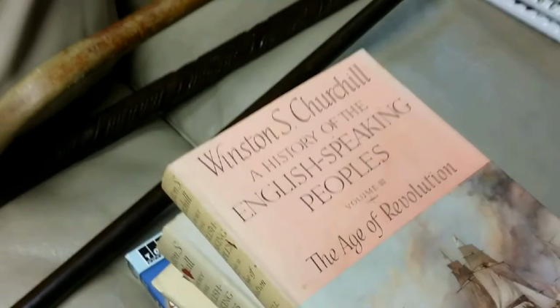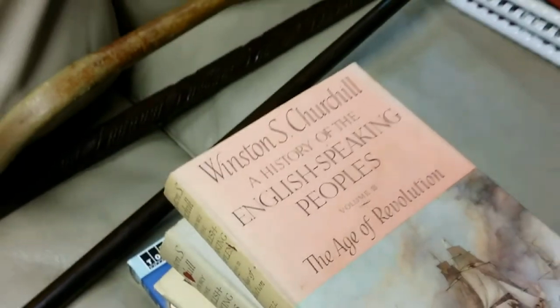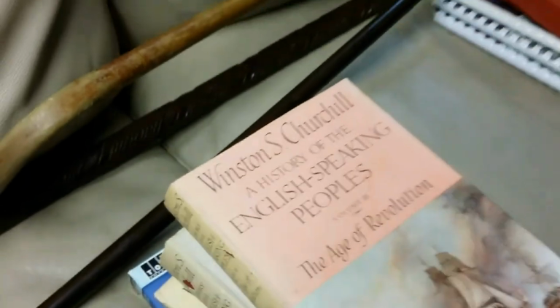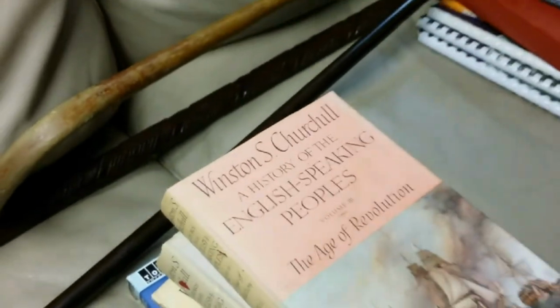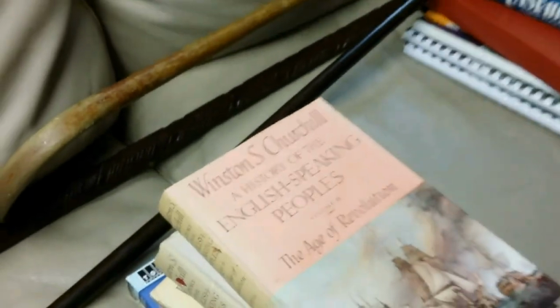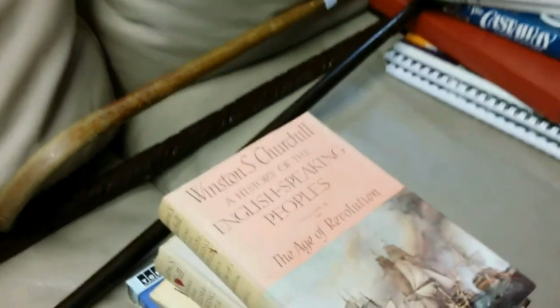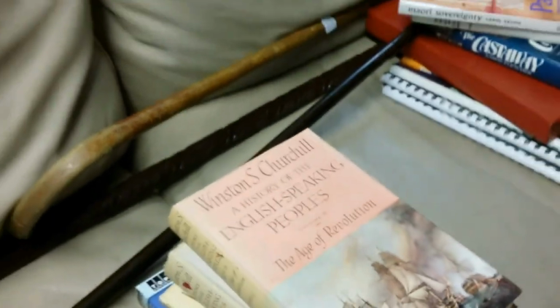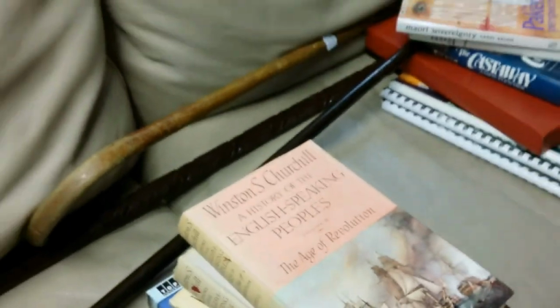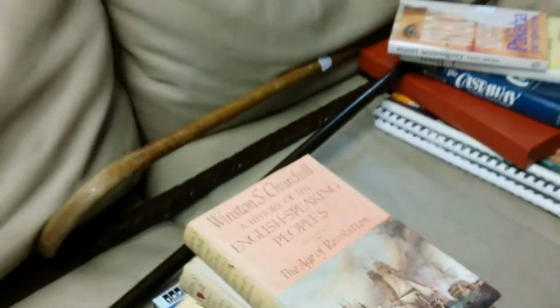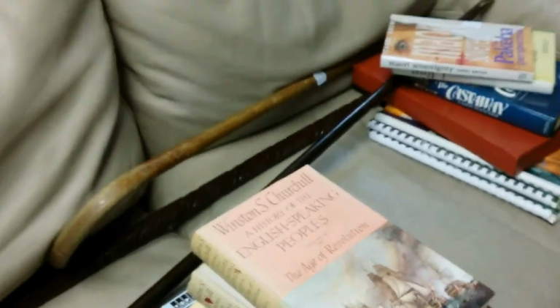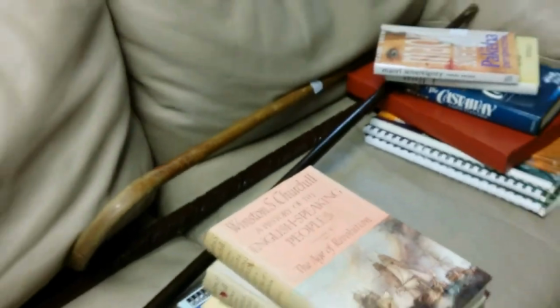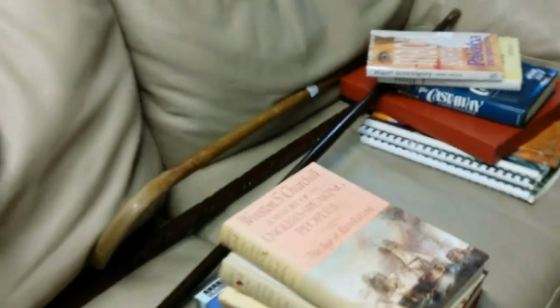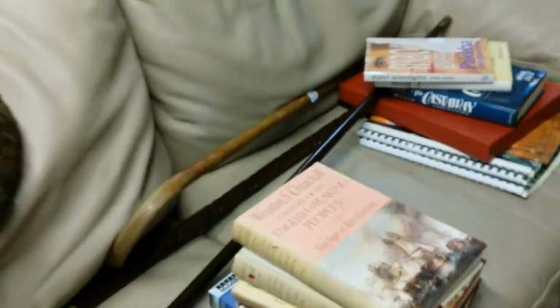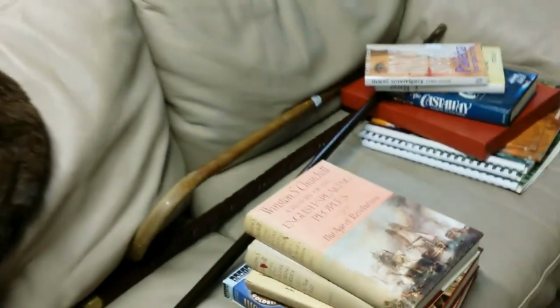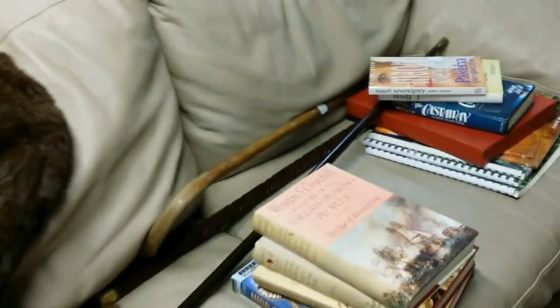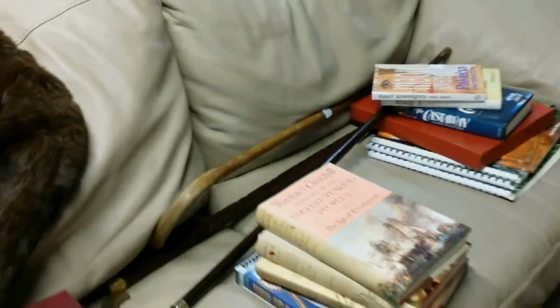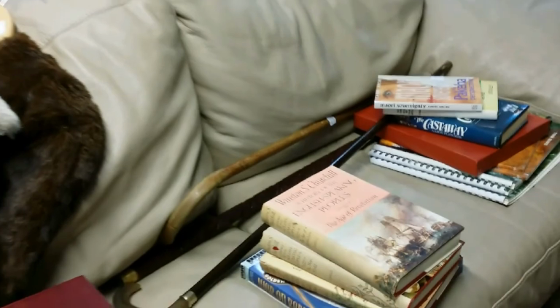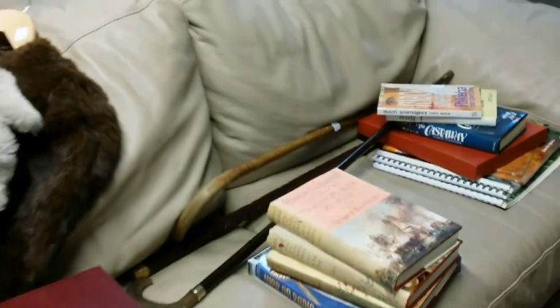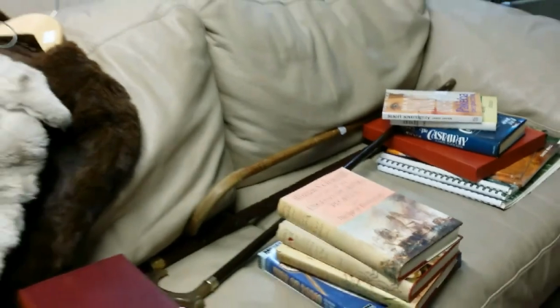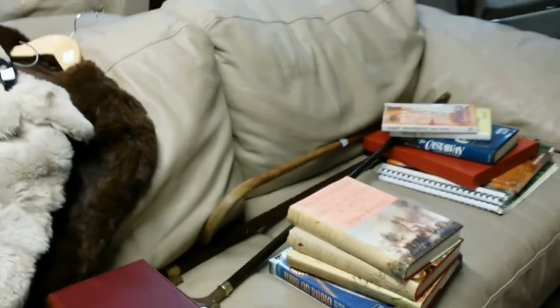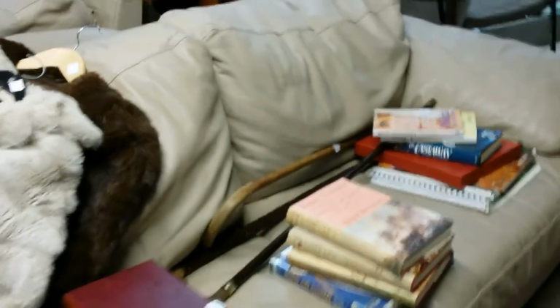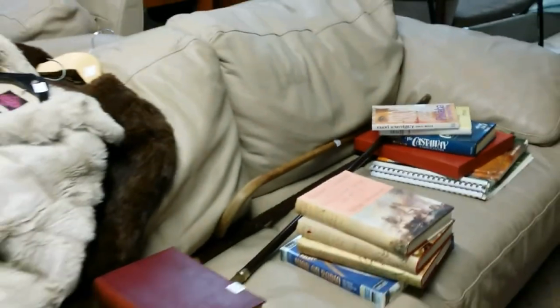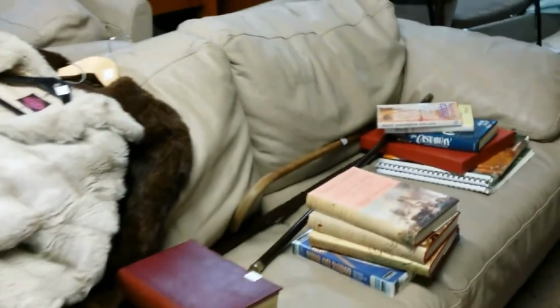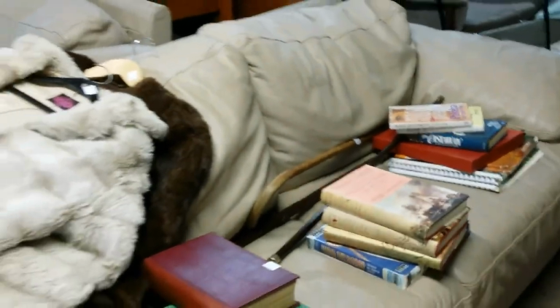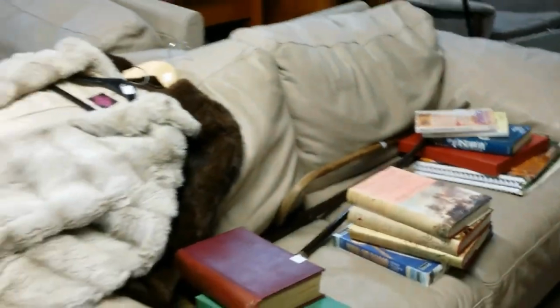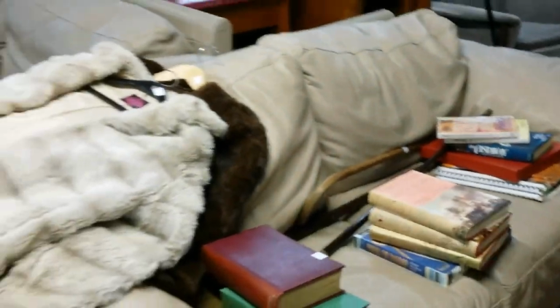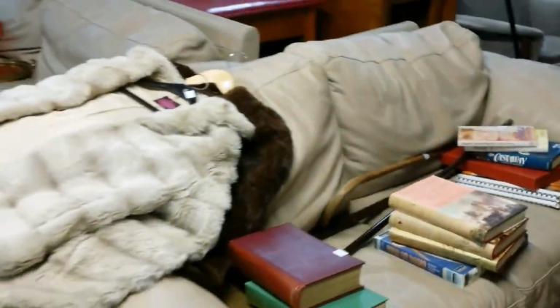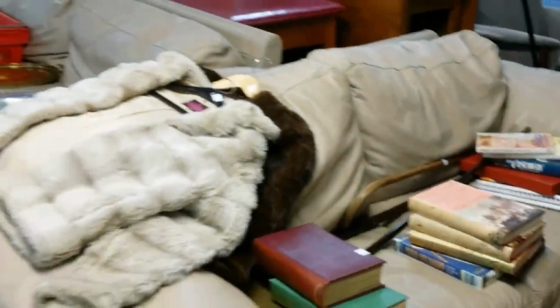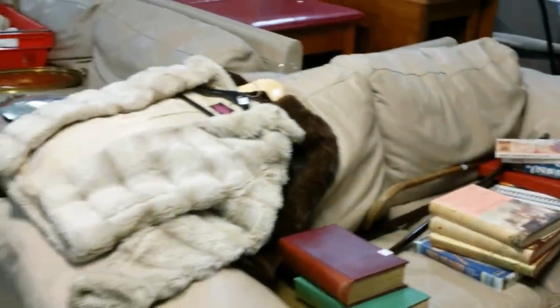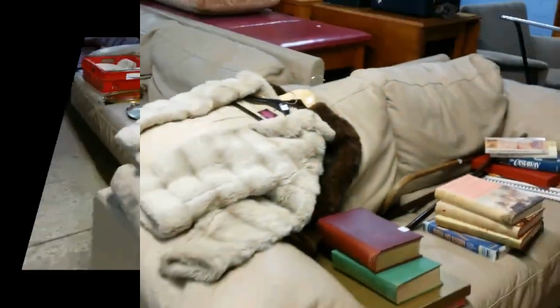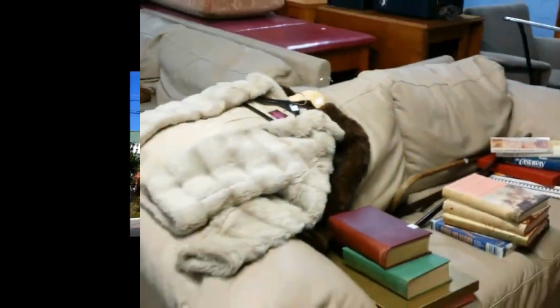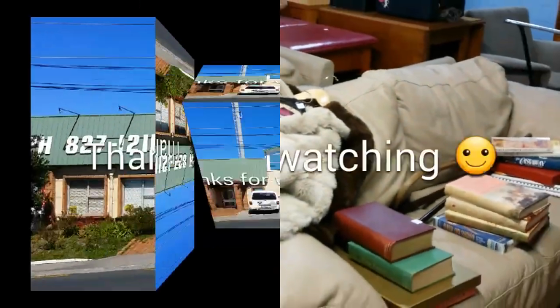Some more books for you, which are always good as well. Don't let me stop you — there's a leather couch there as well.